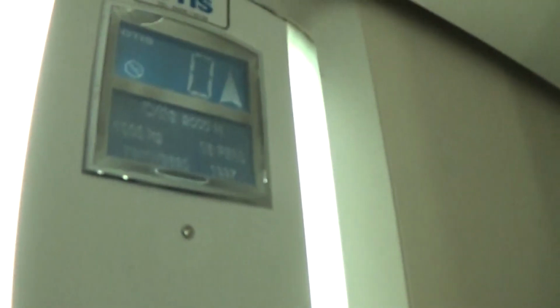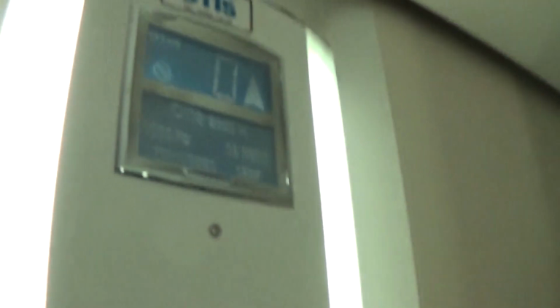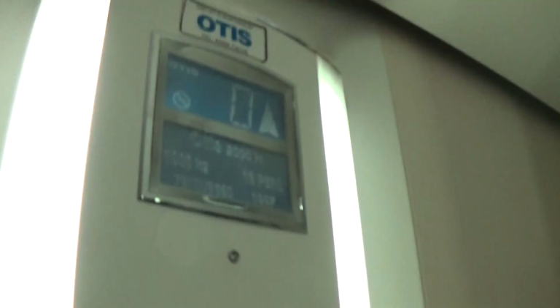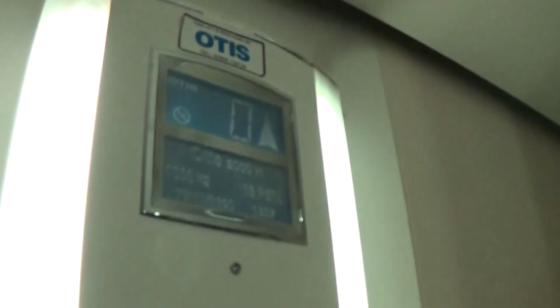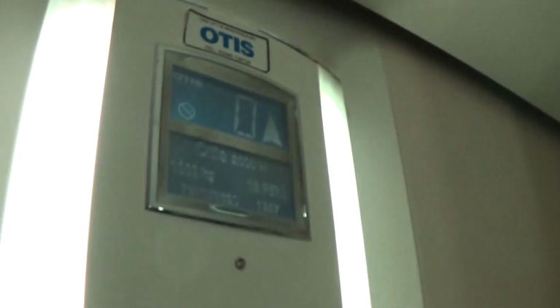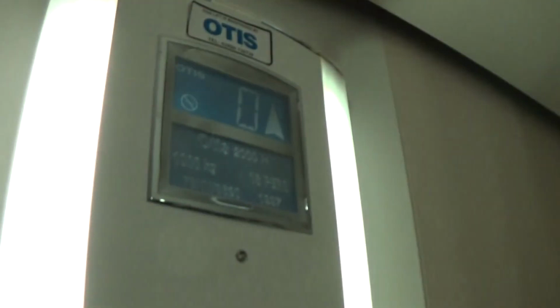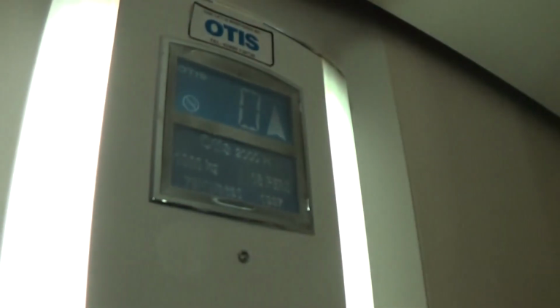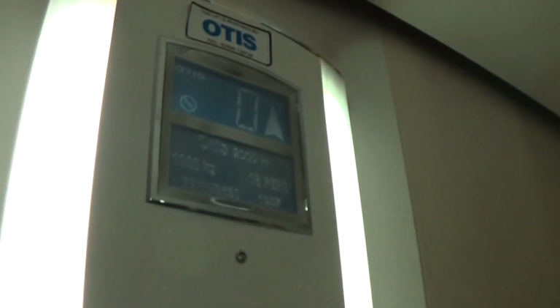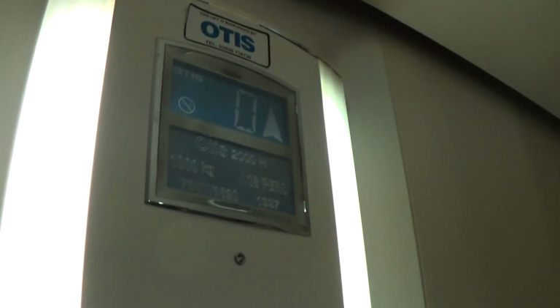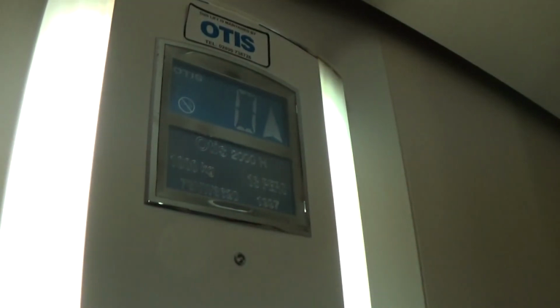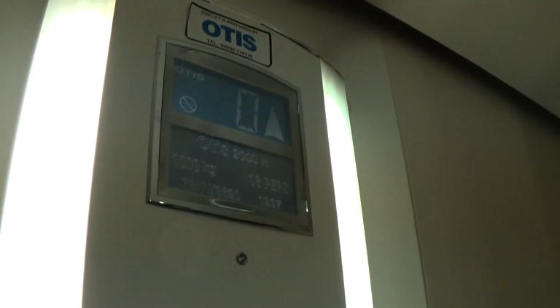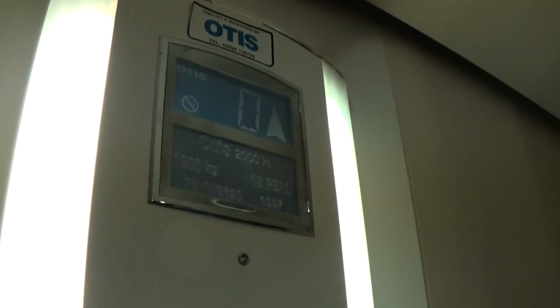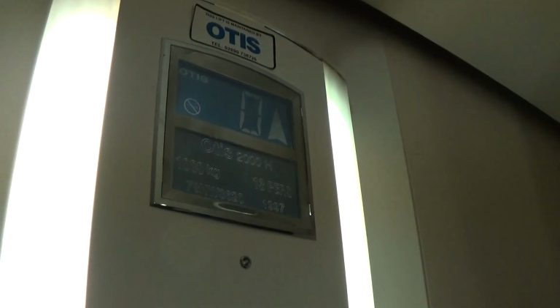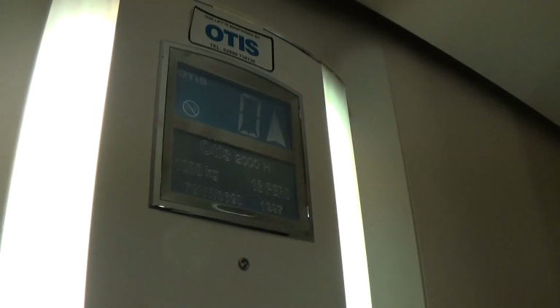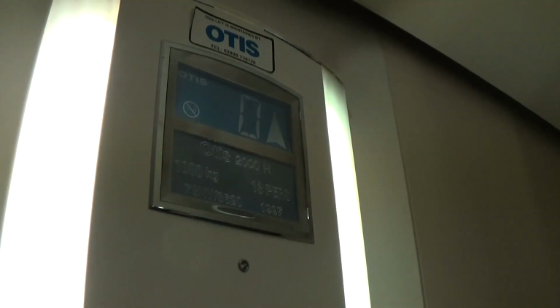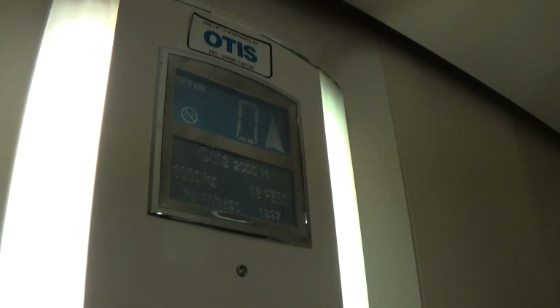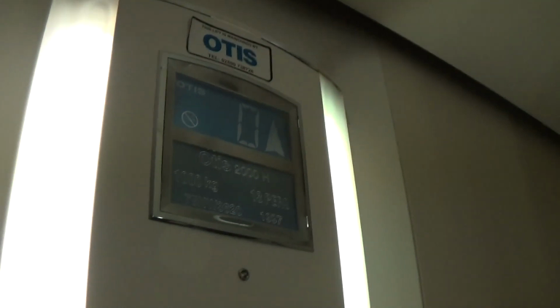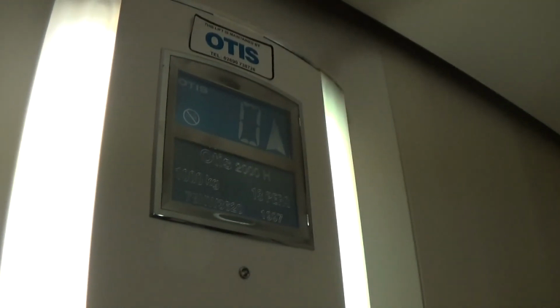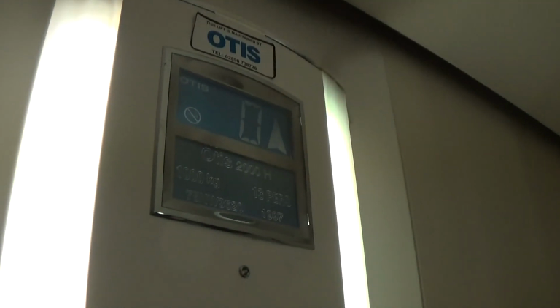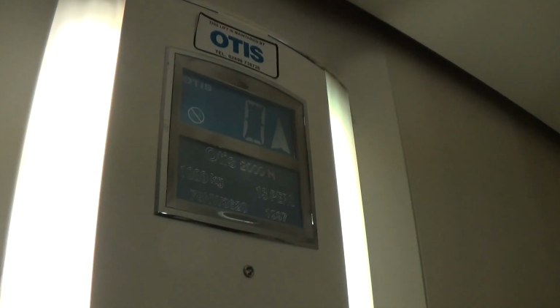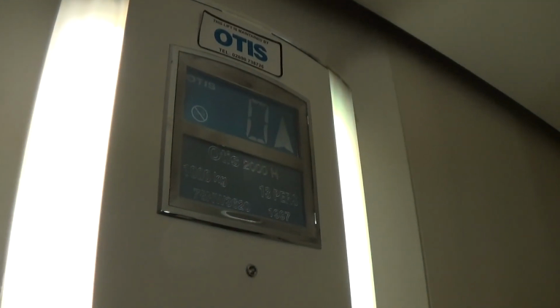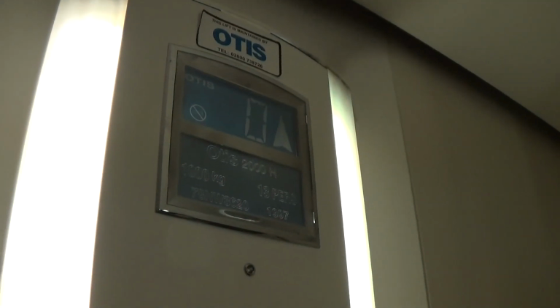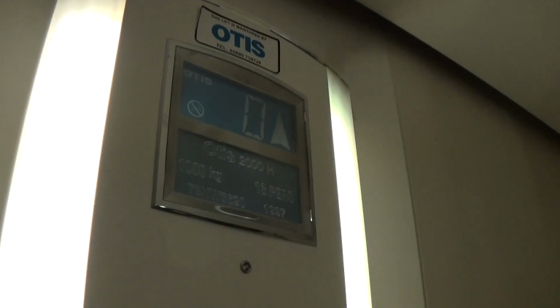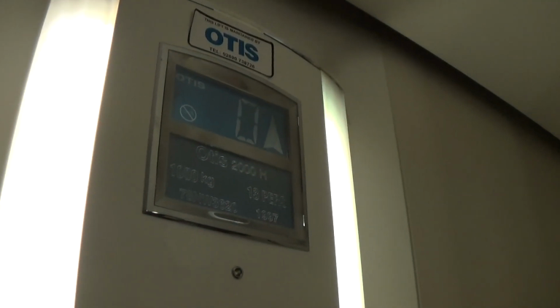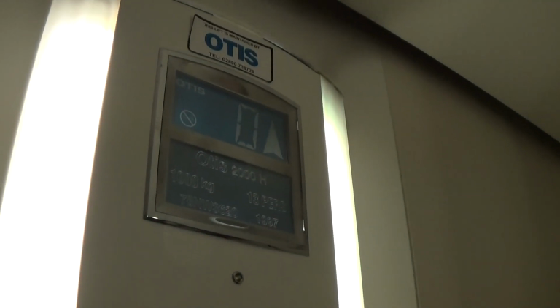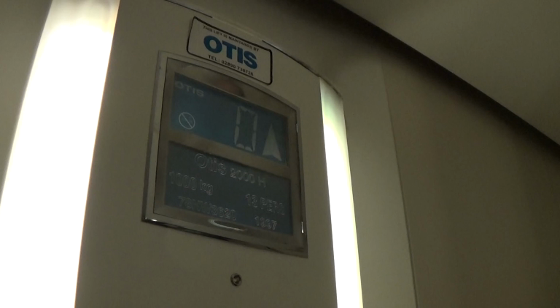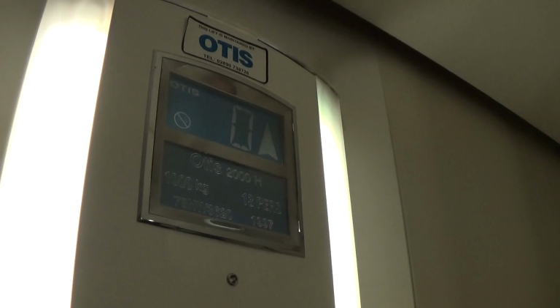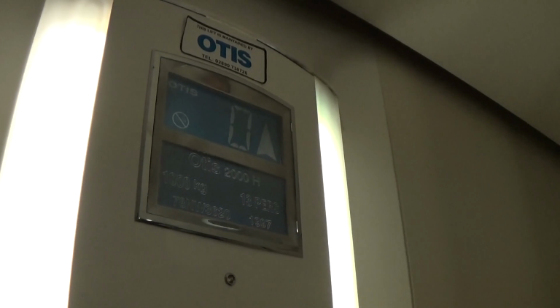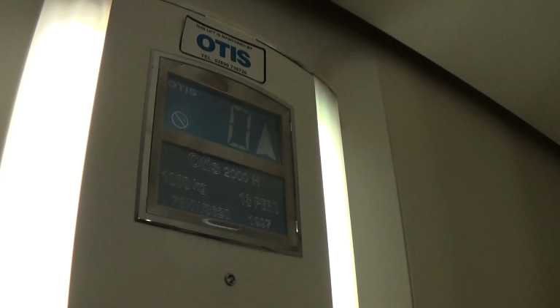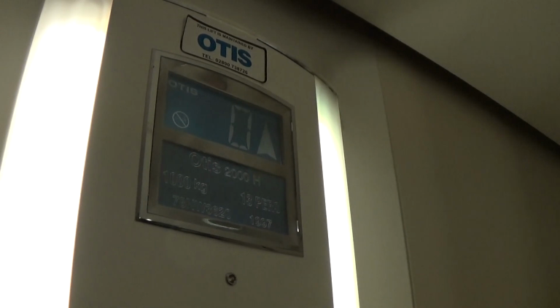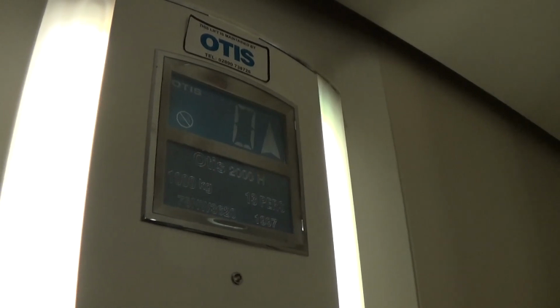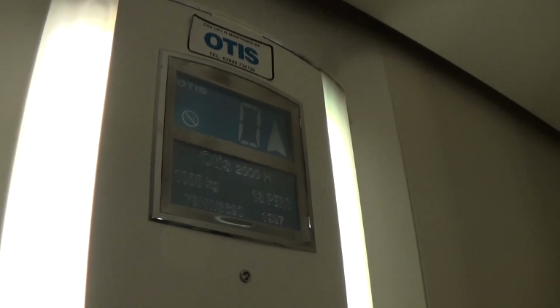Capacity is 1,000 kilos, 13 persons, built in 1997 — 22 years ago.